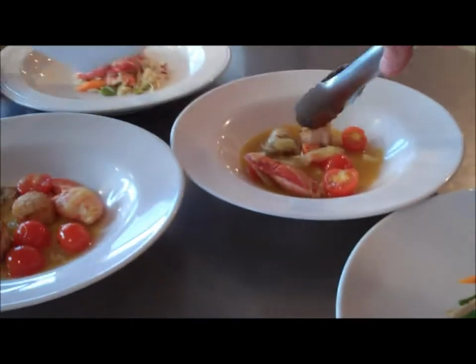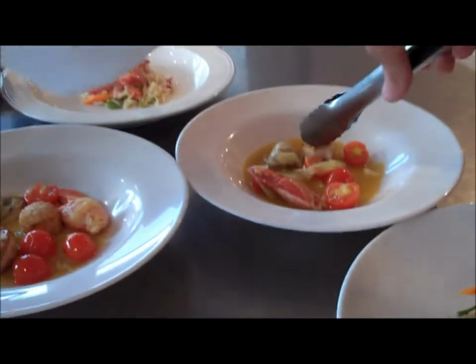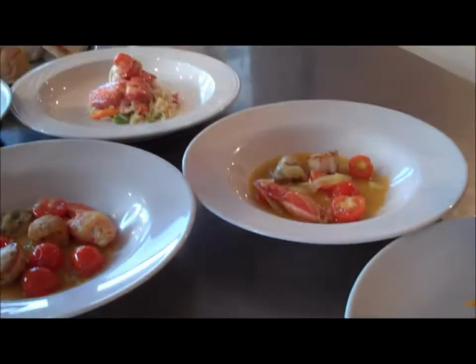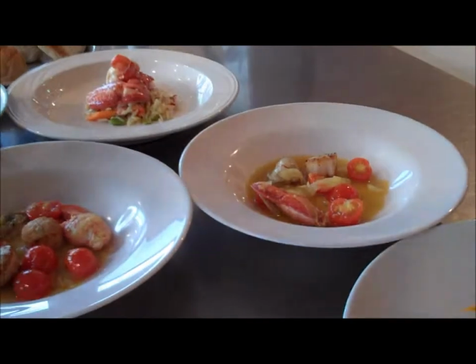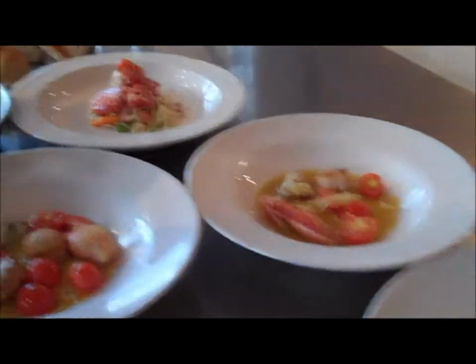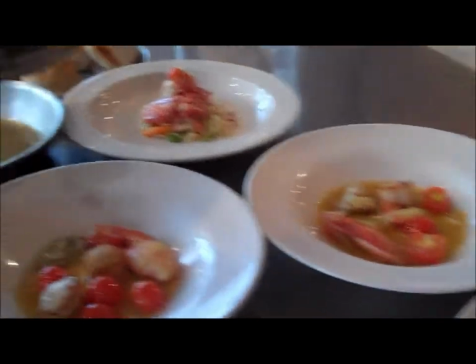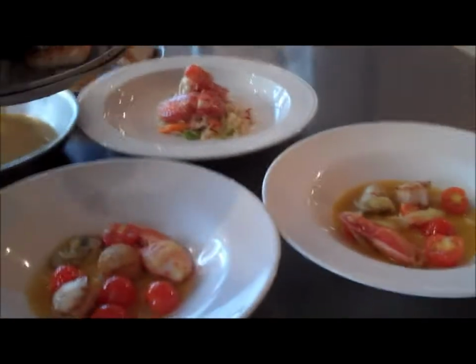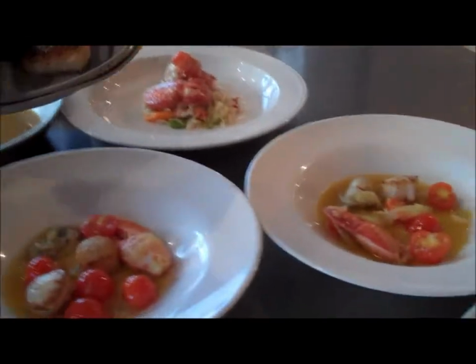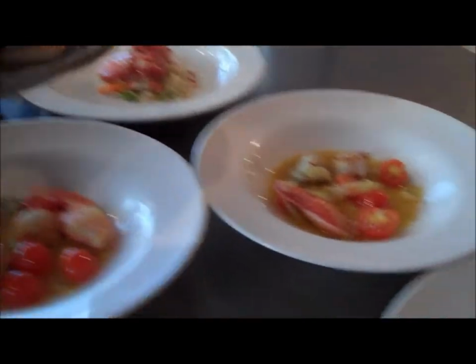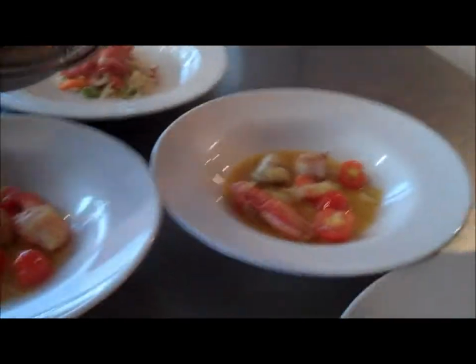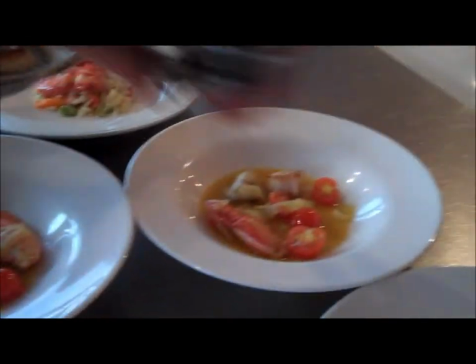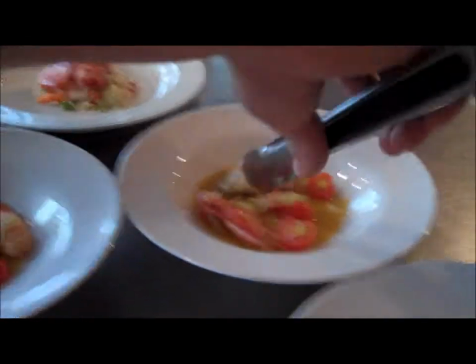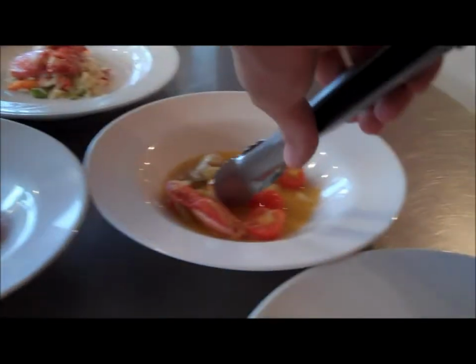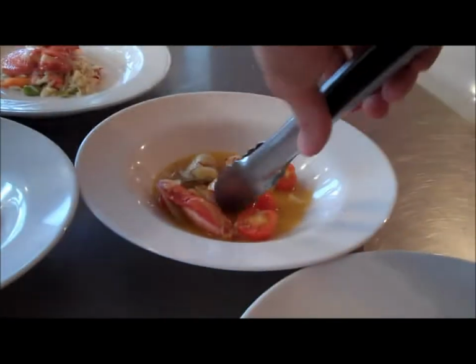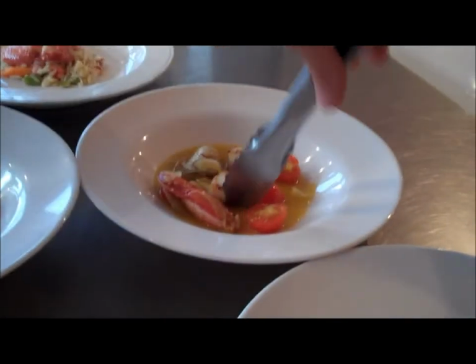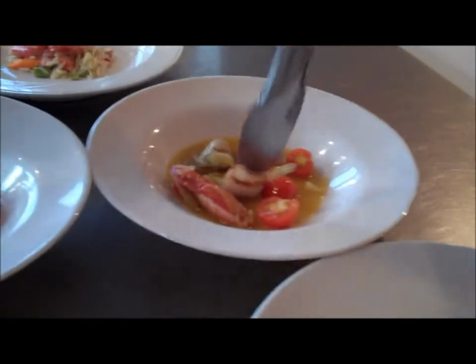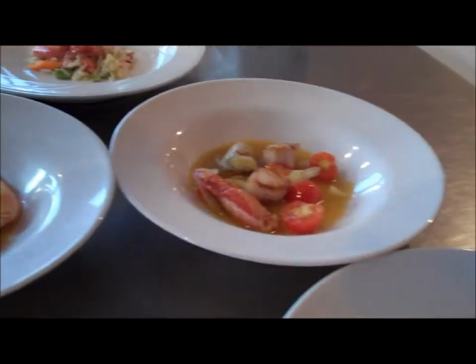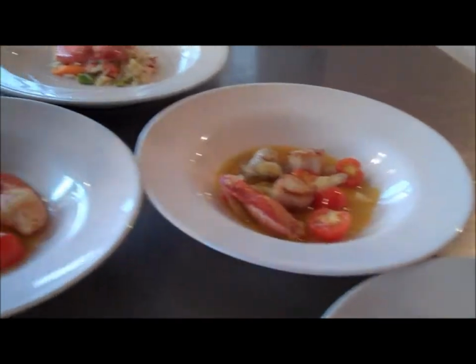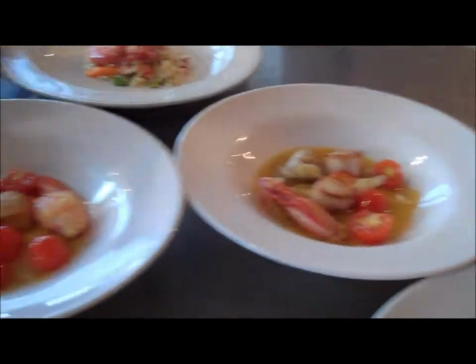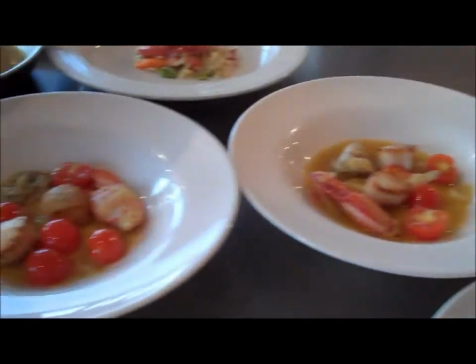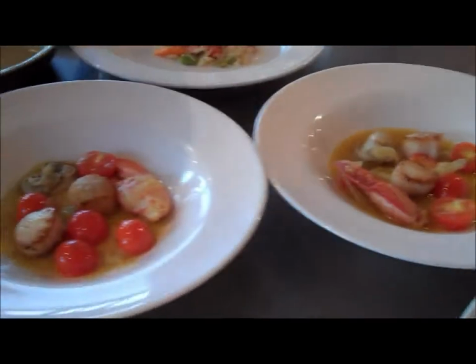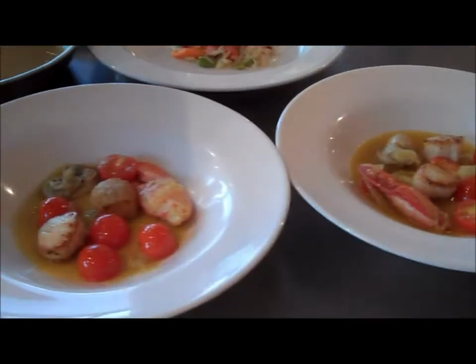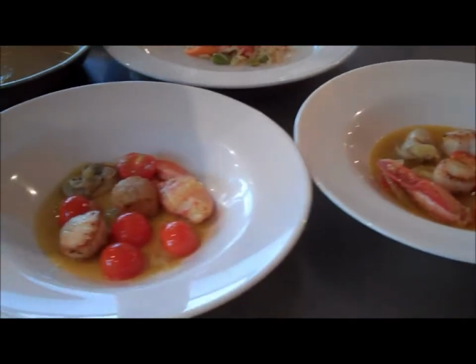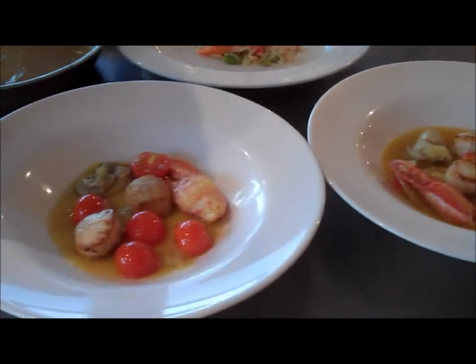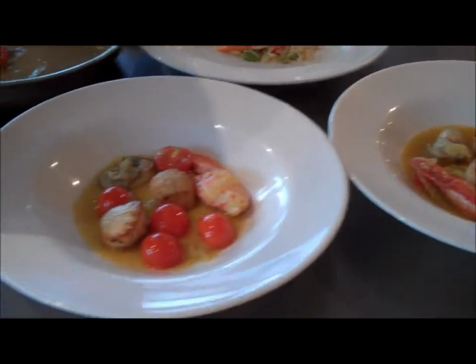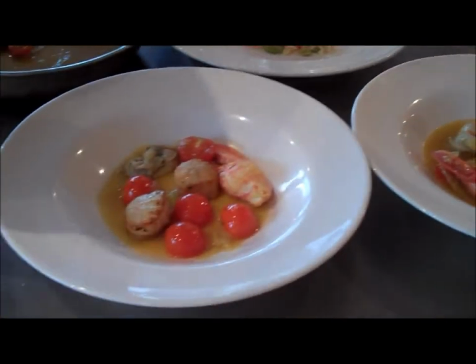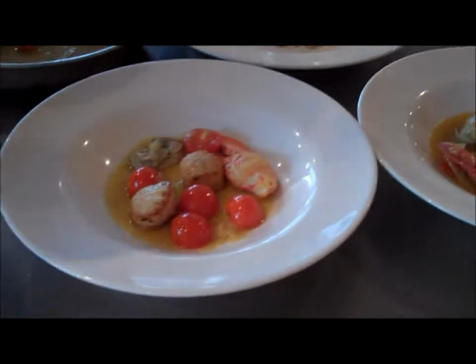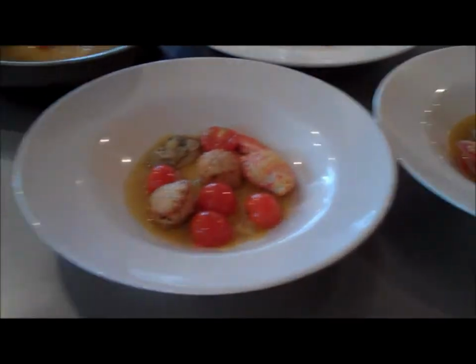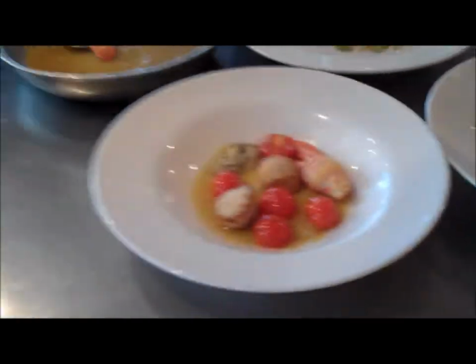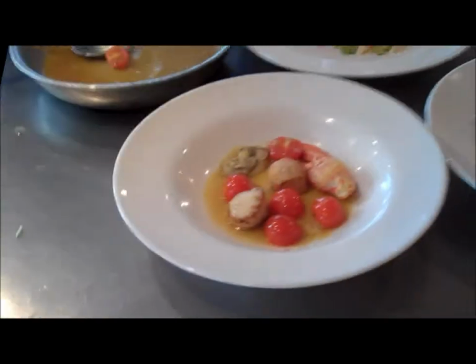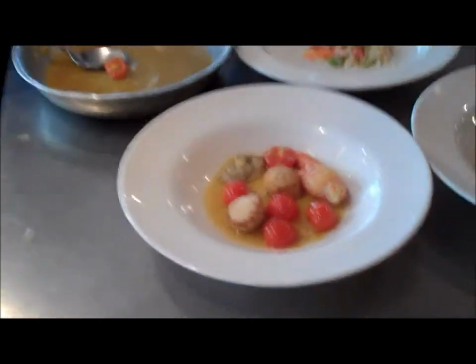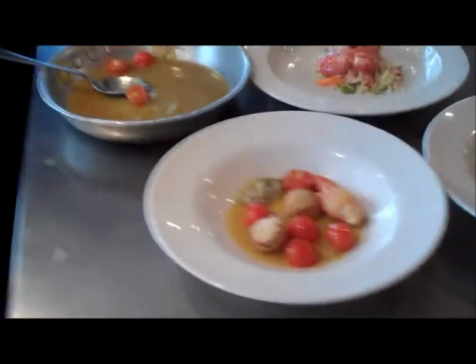Come on Dan, get the hands out of the way. Nice looking dish.